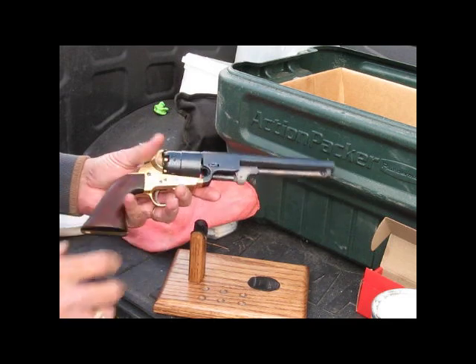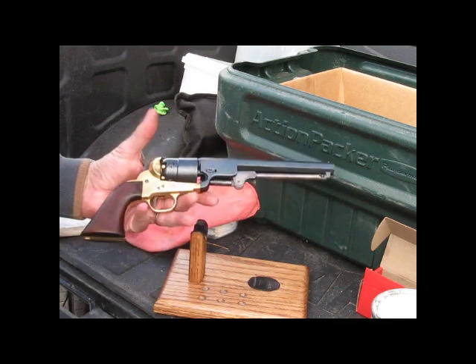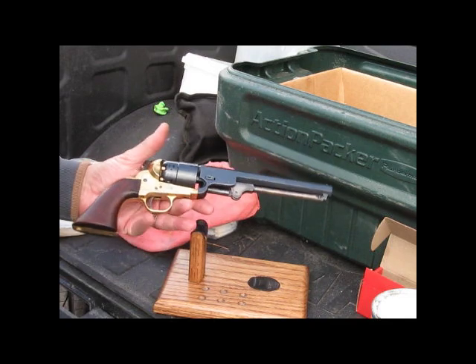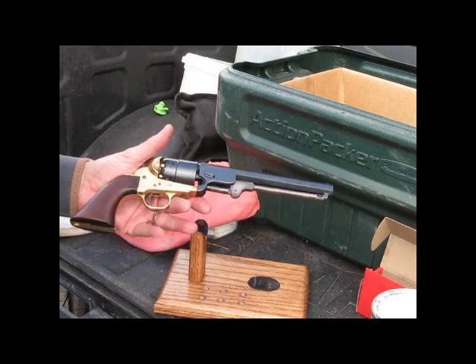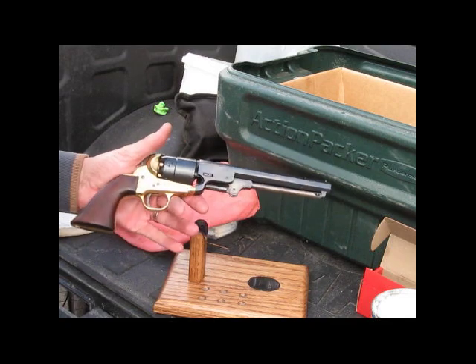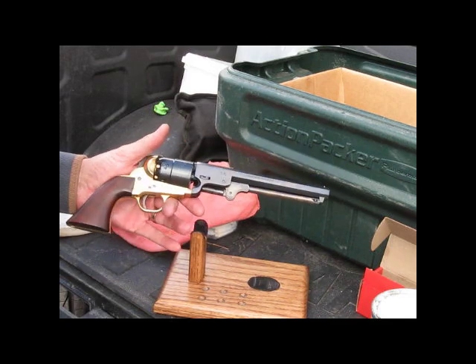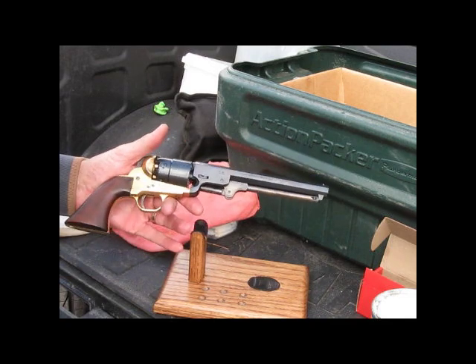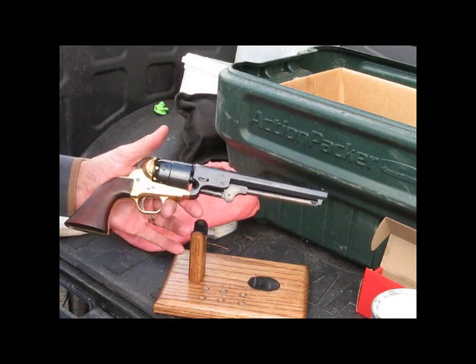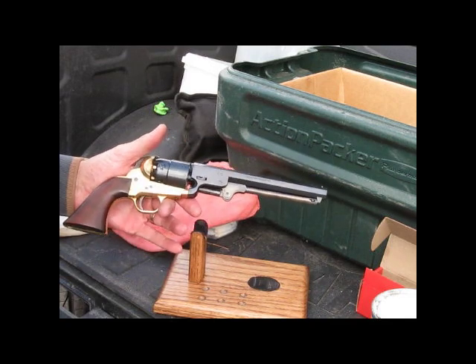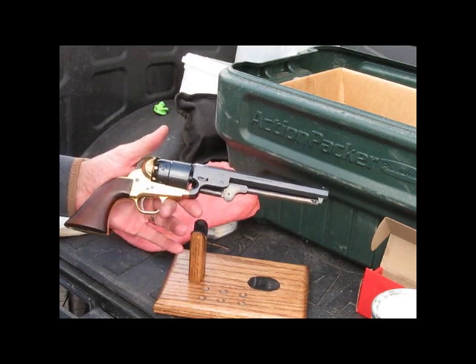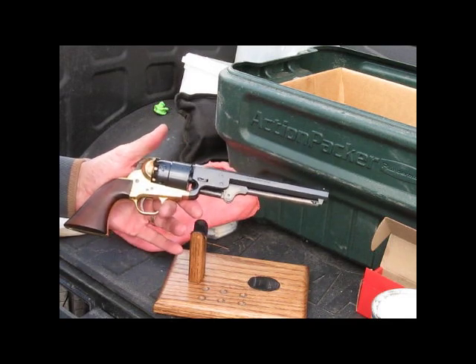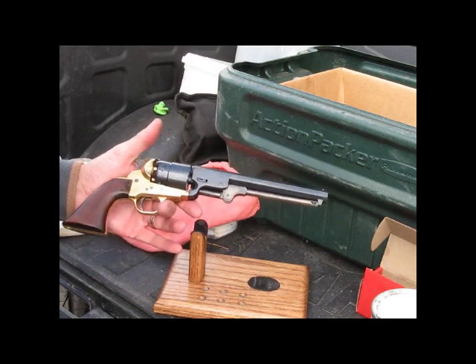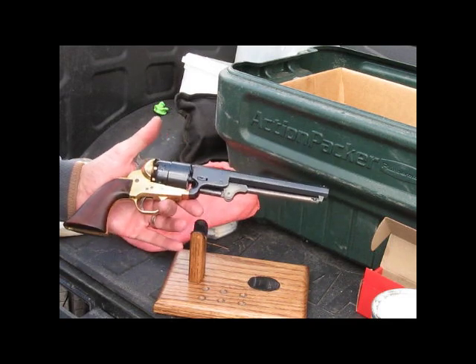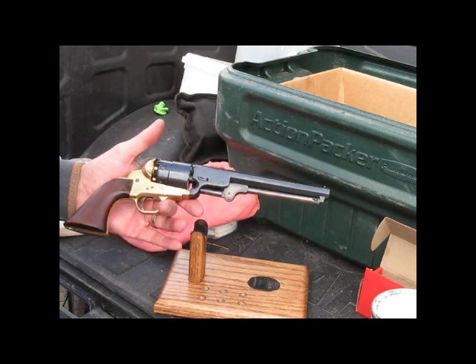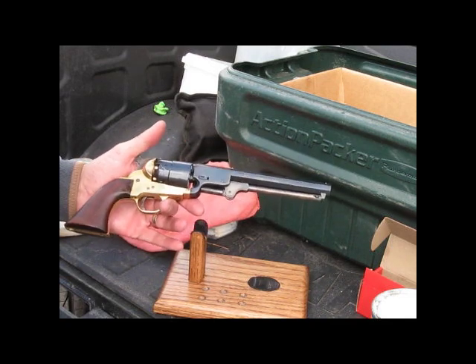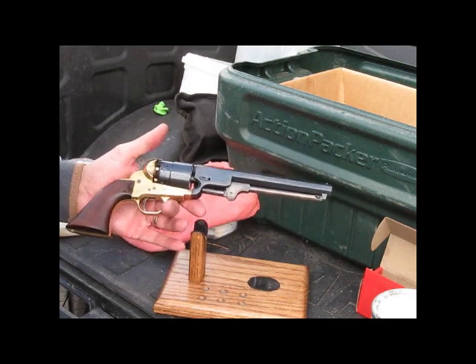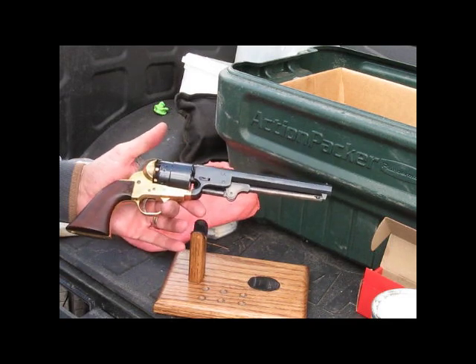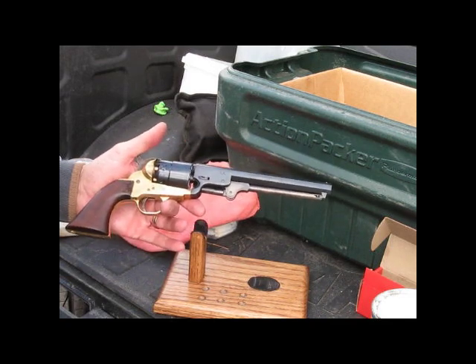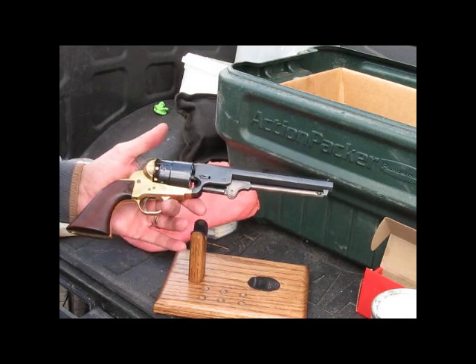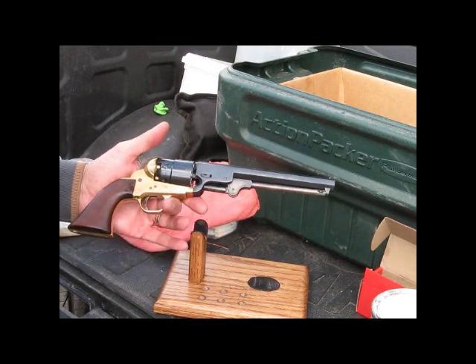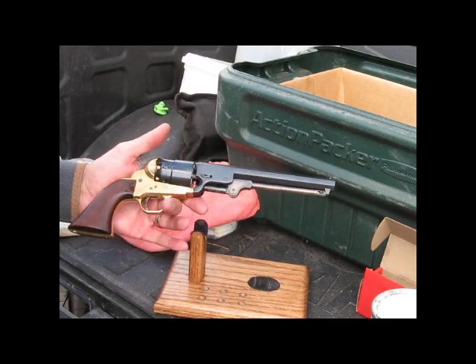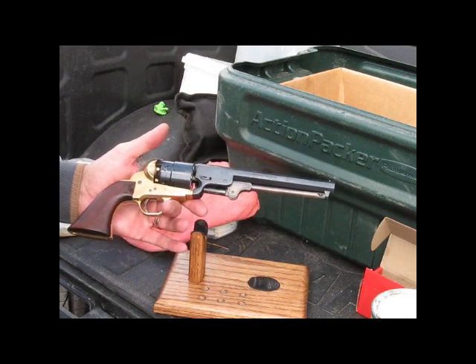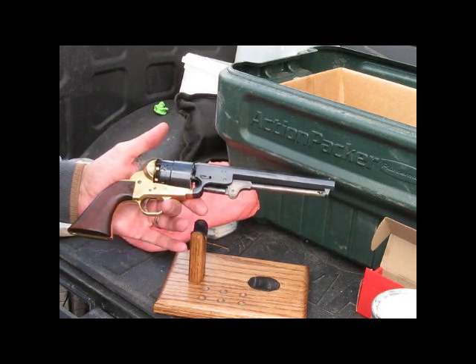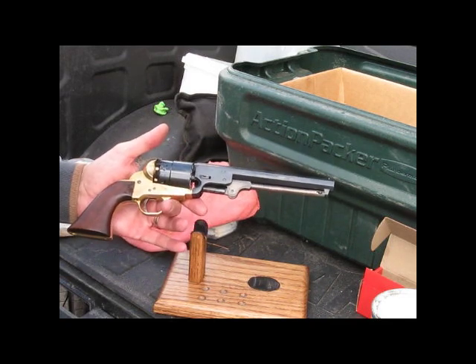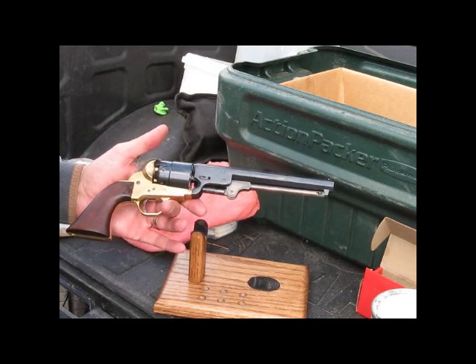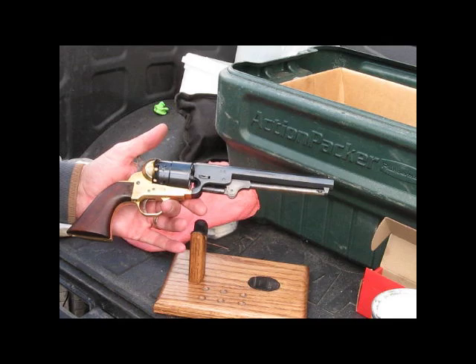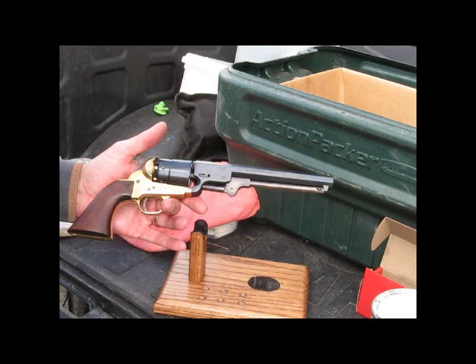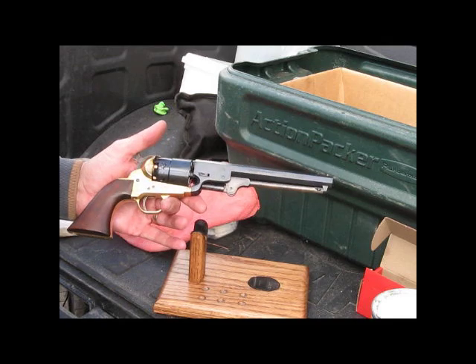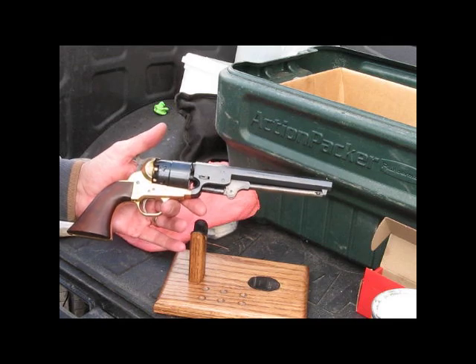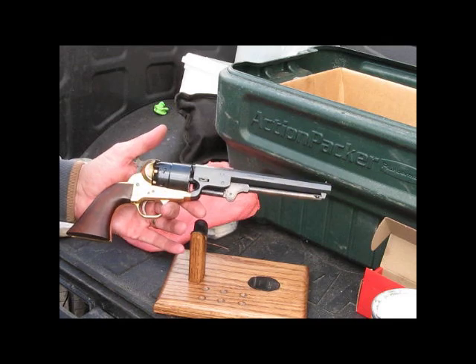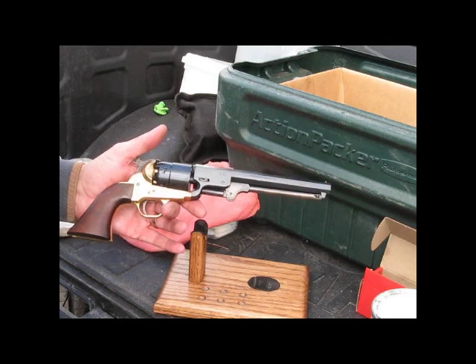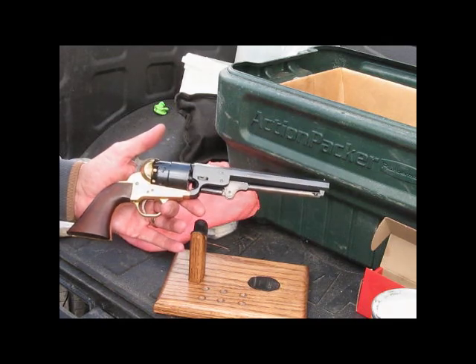There you have it — 1851 Confederate Navy, this one's a .44 caliber, already loaded to go. You can see that didn't take too long at all.